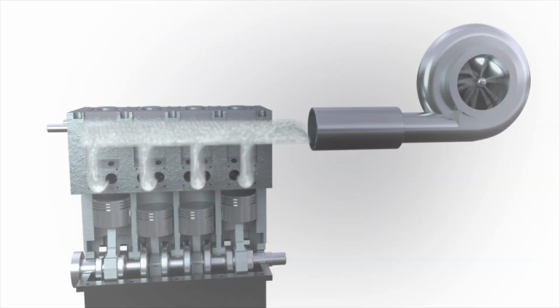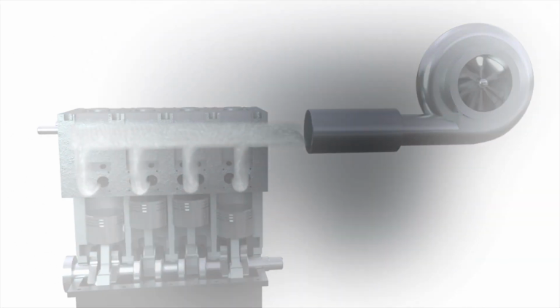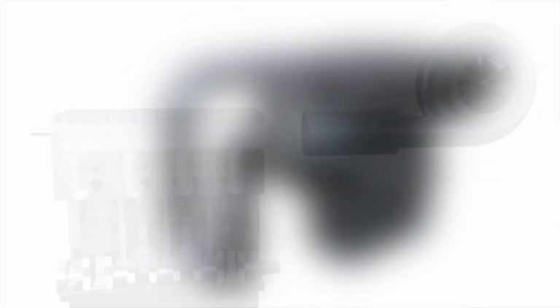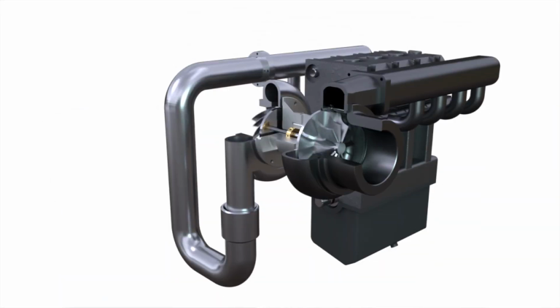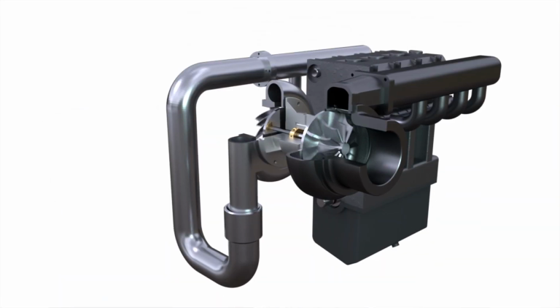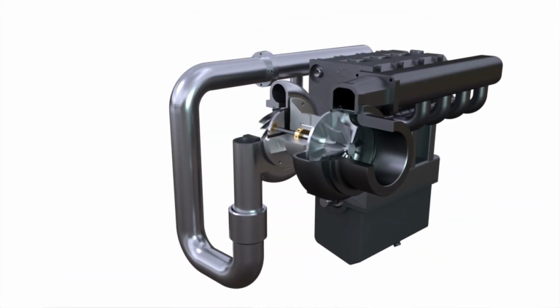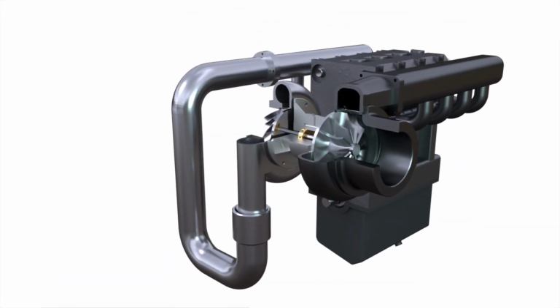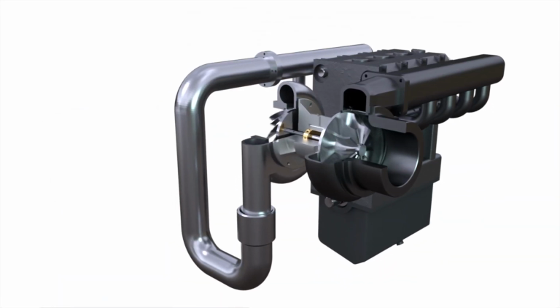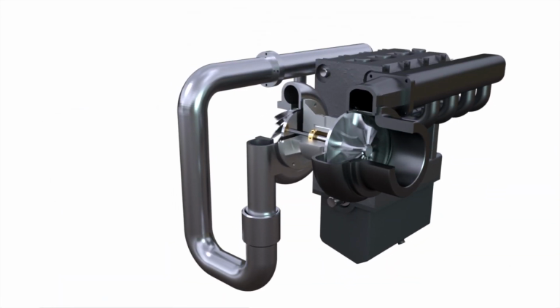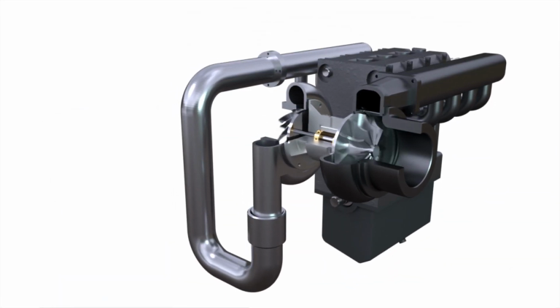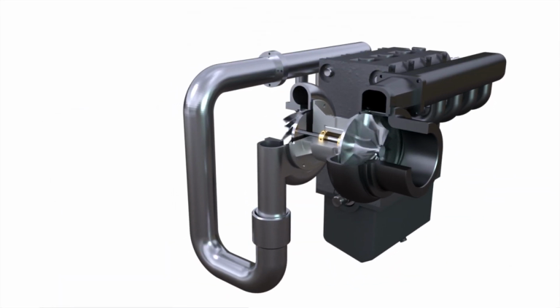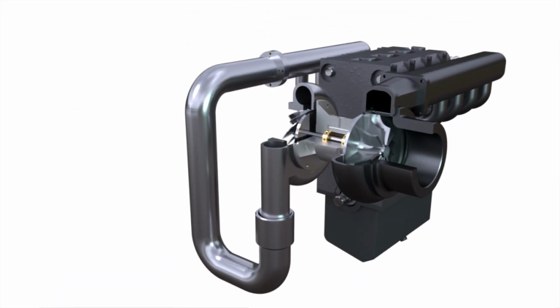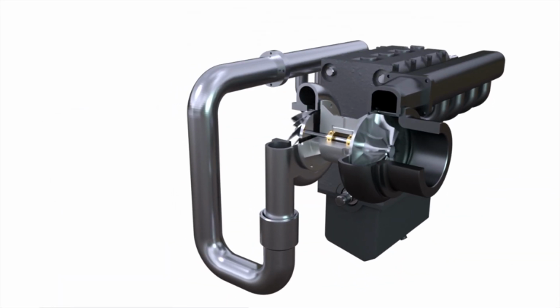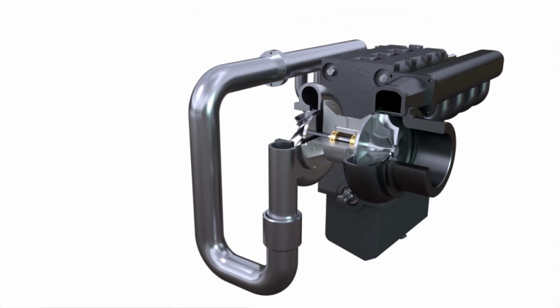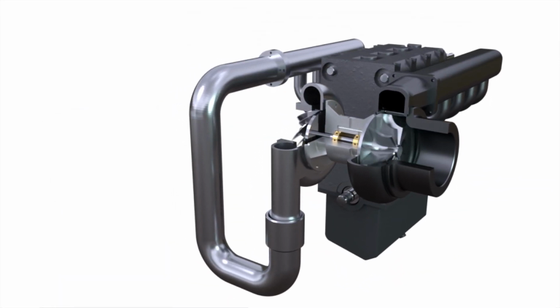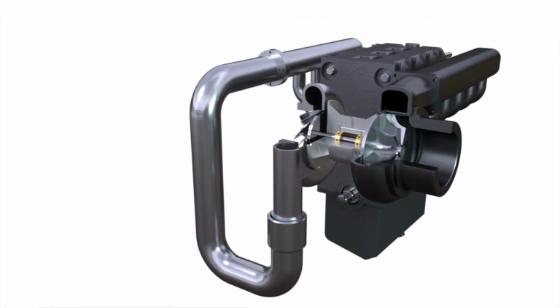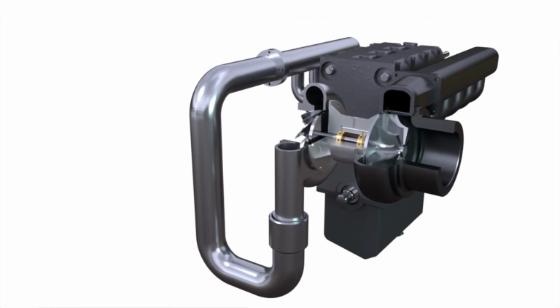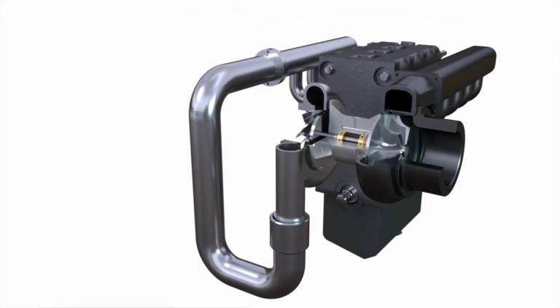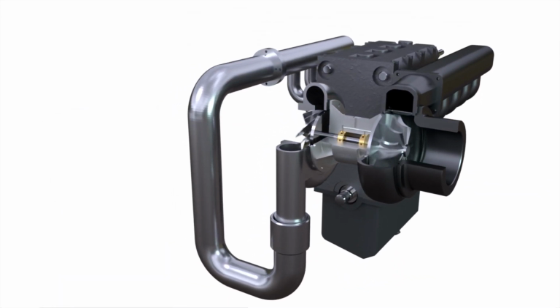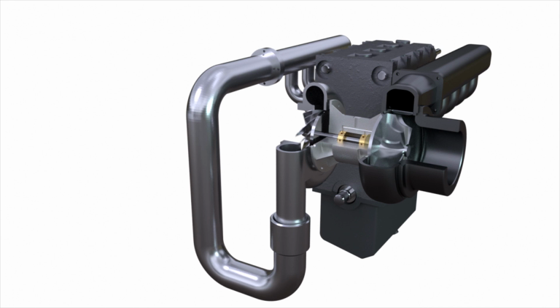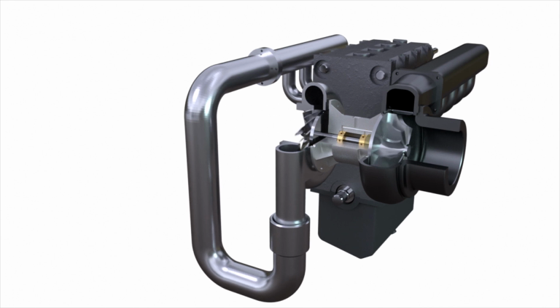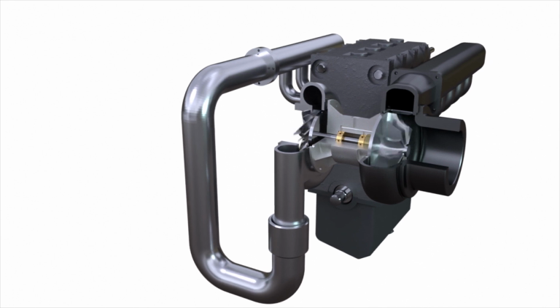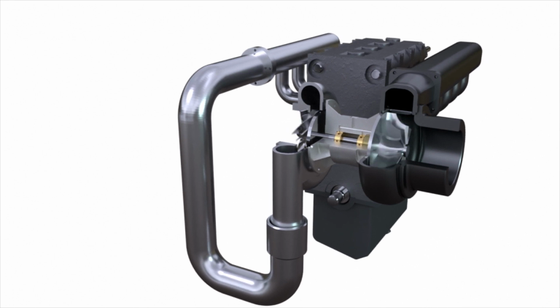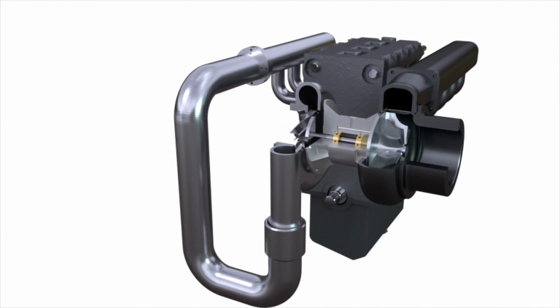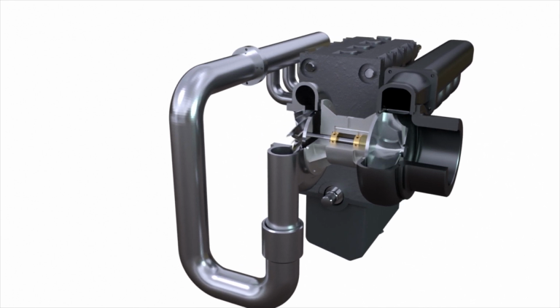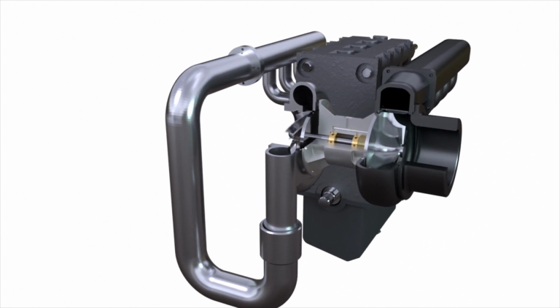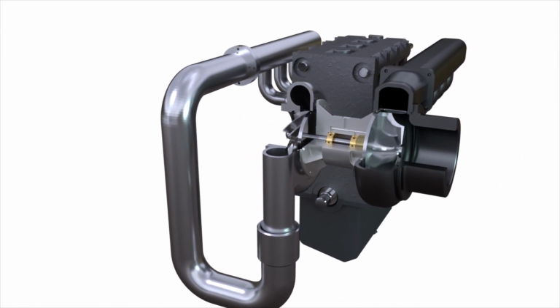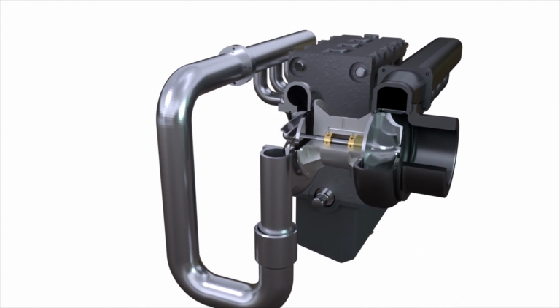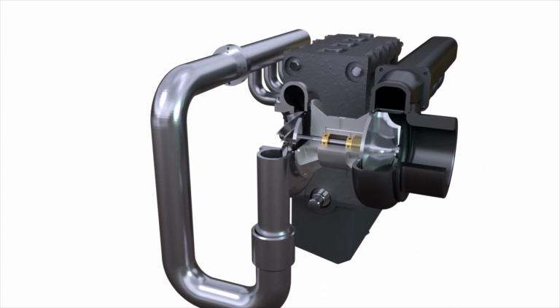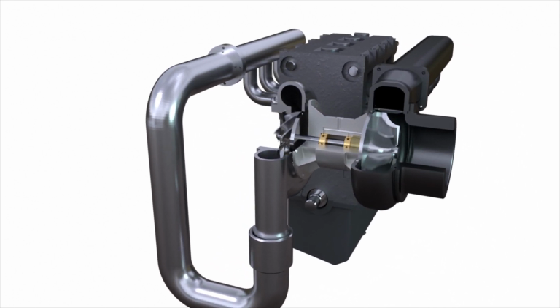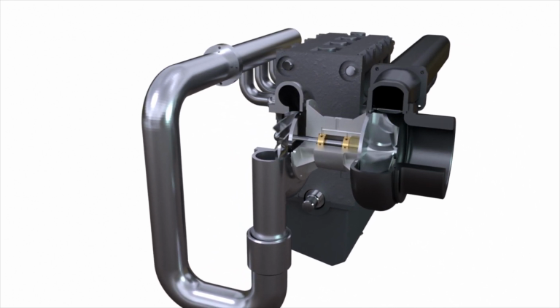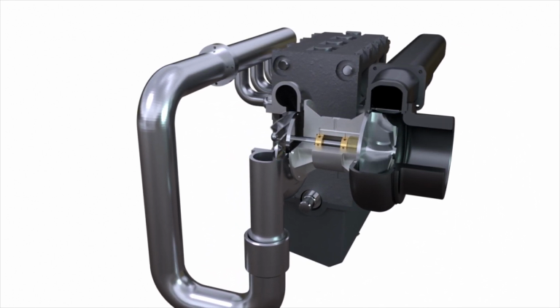In engines with turbochargers, a turbine is used for this purpose. The turbine's working wheel is rotated by the exhaust stream.